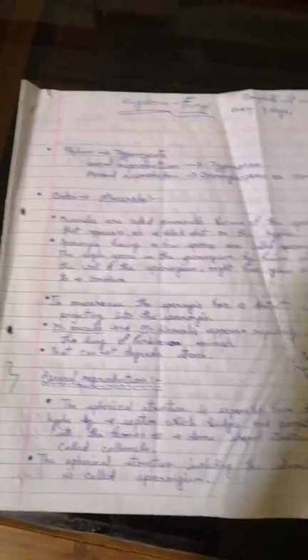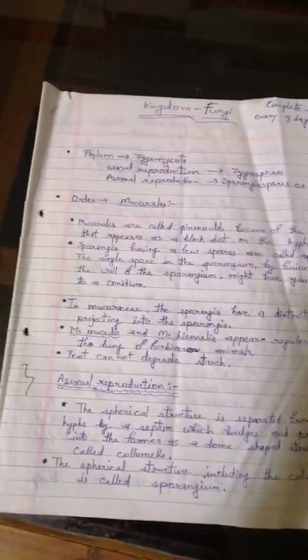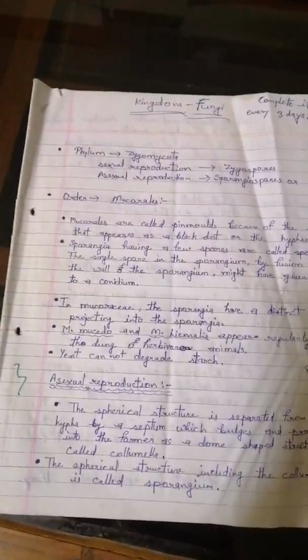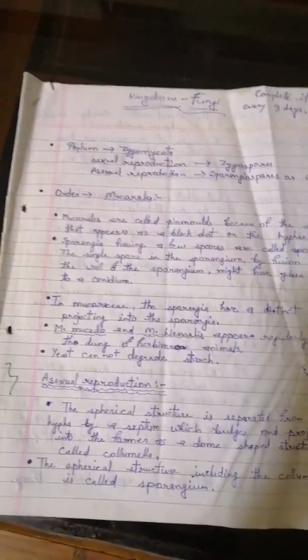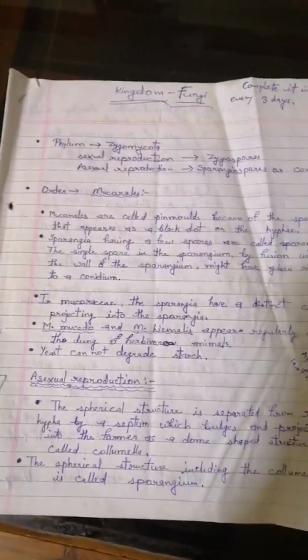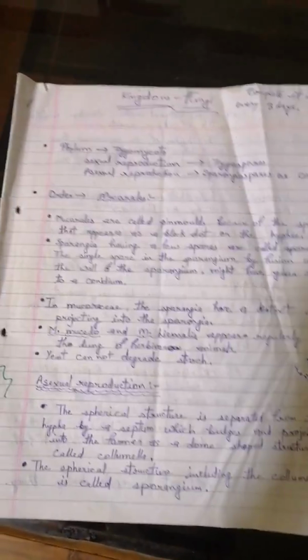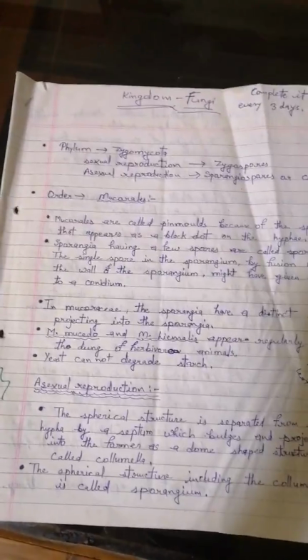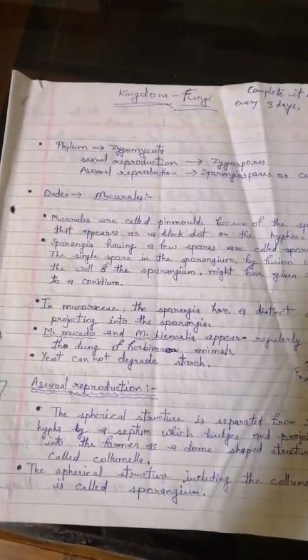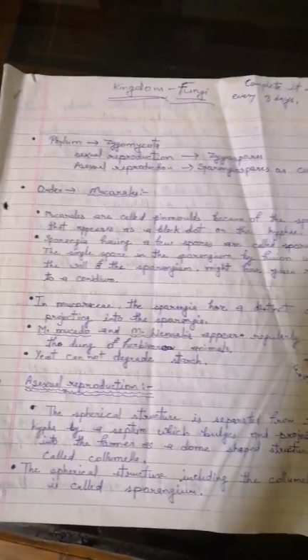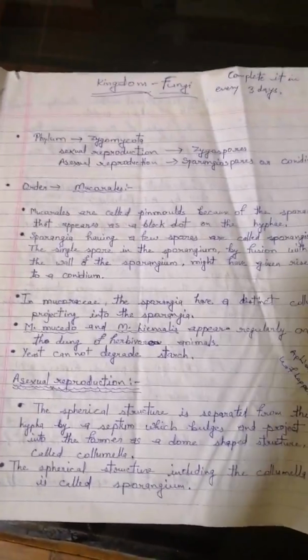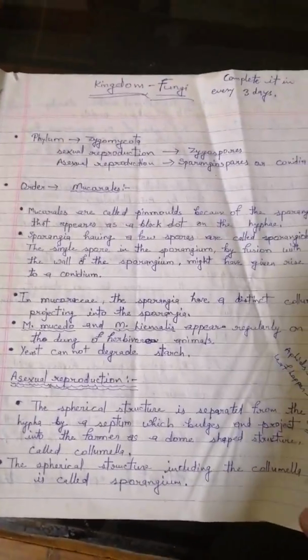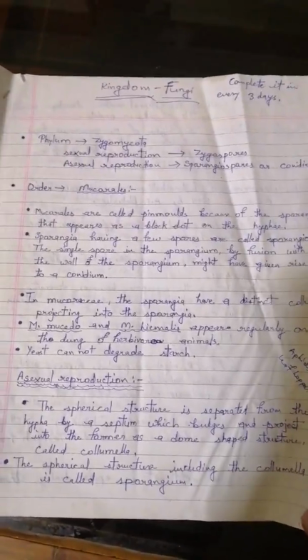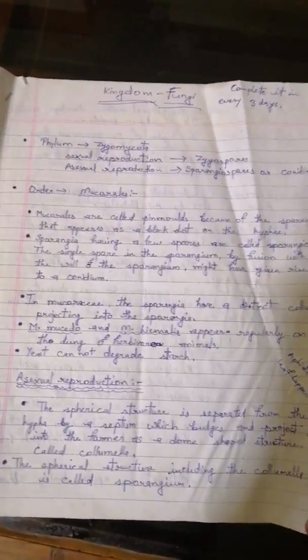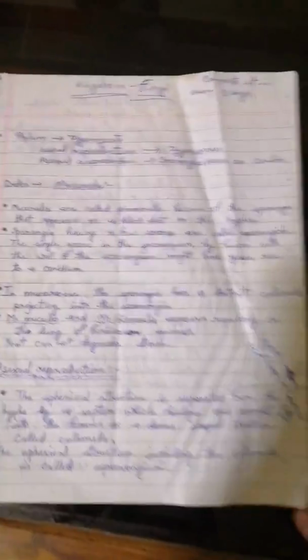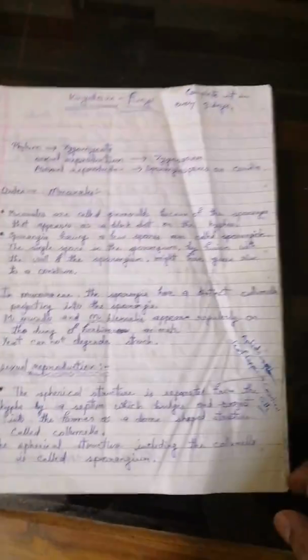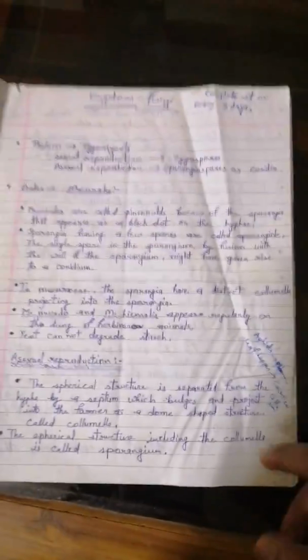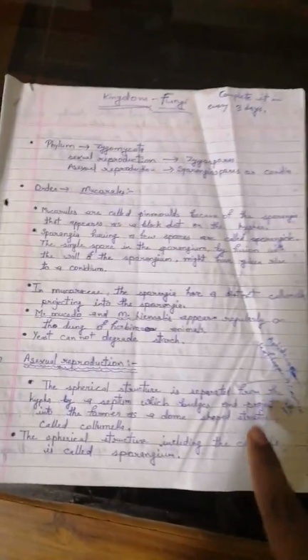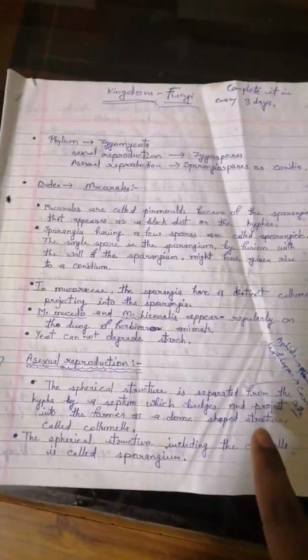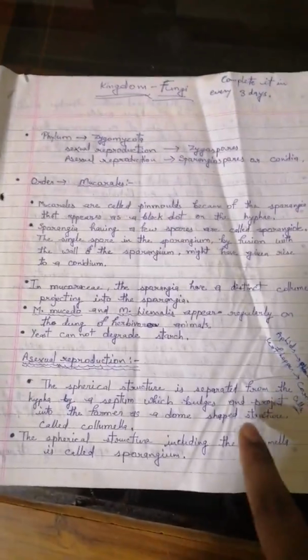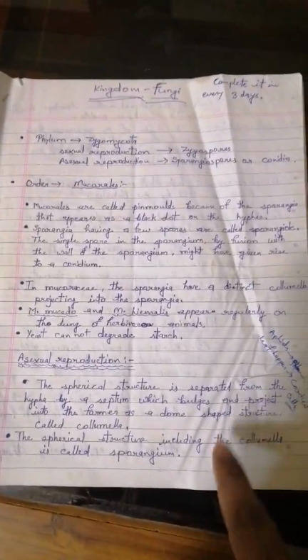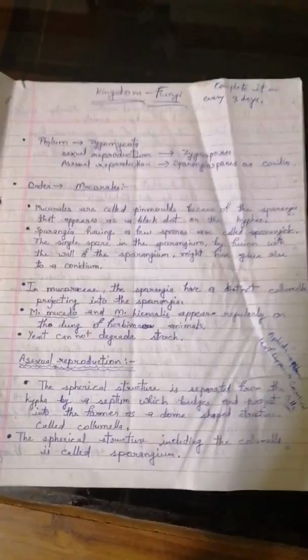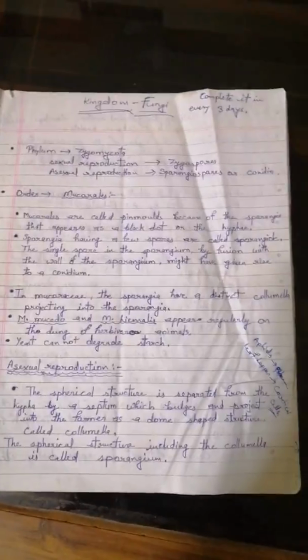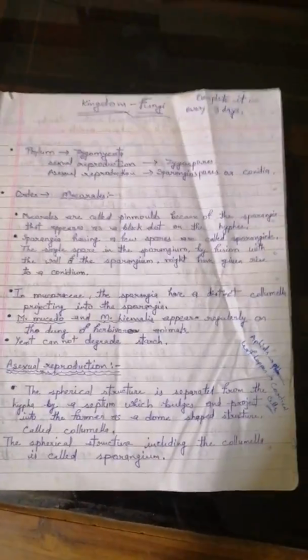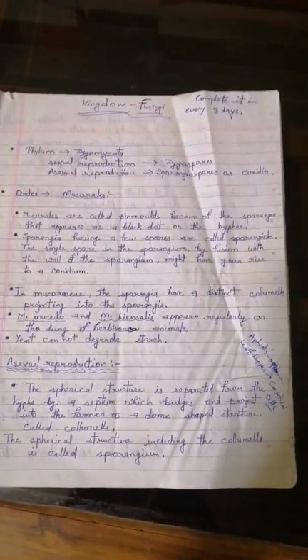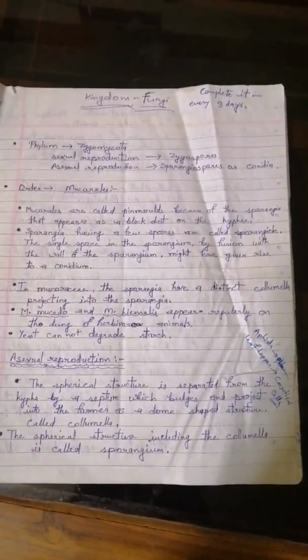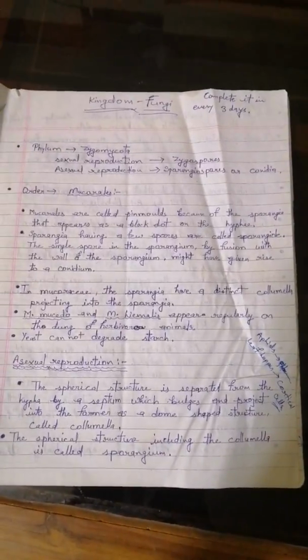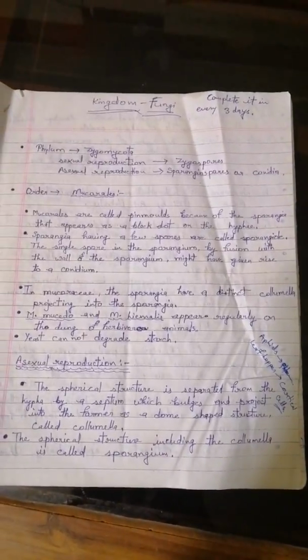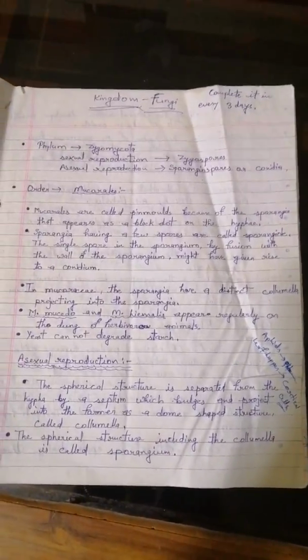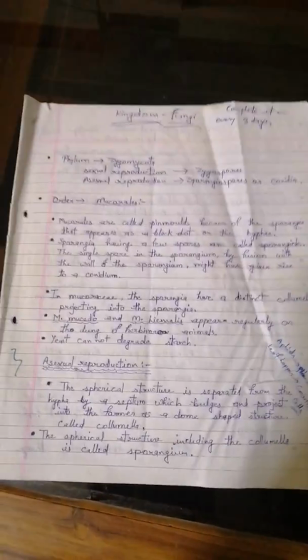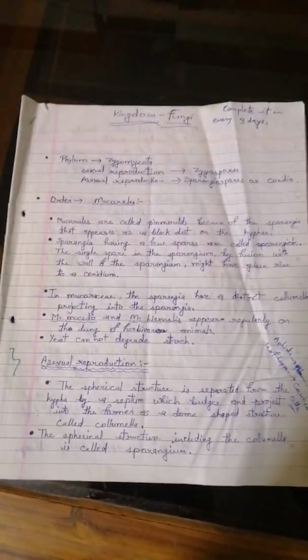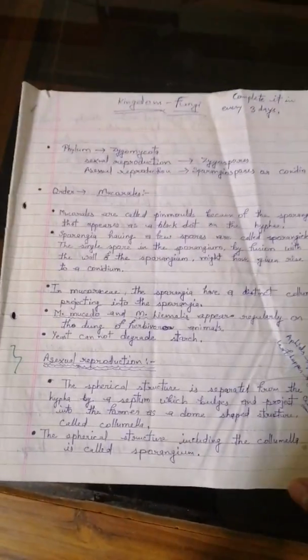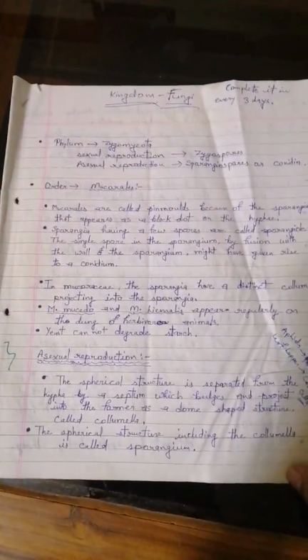This is the H.C. Dubey book and these are my notes which I have made during my preparations.